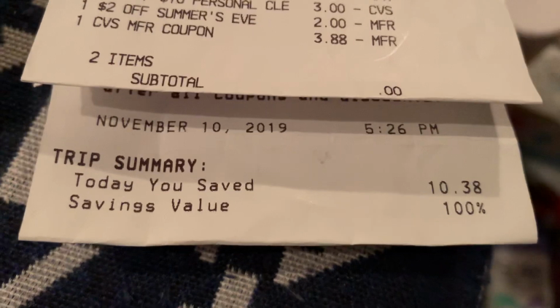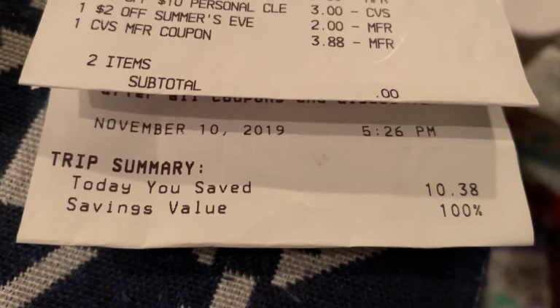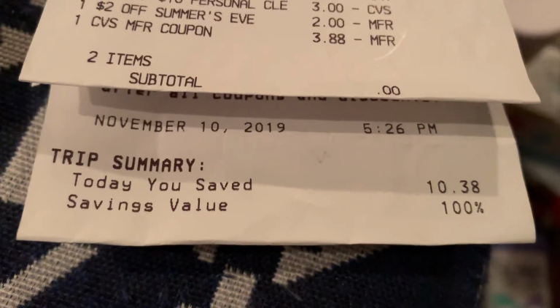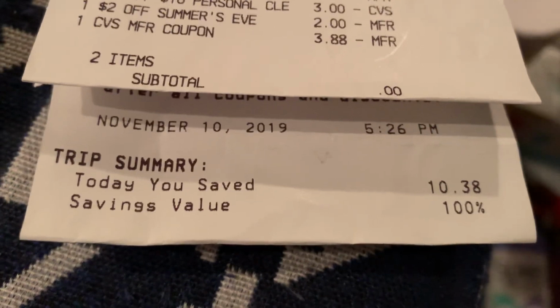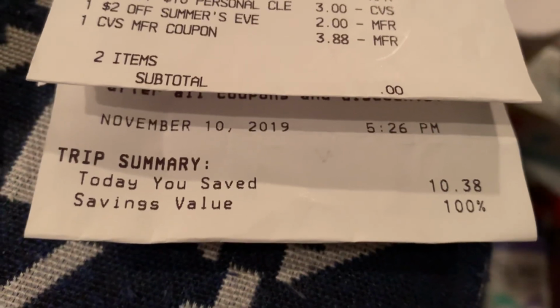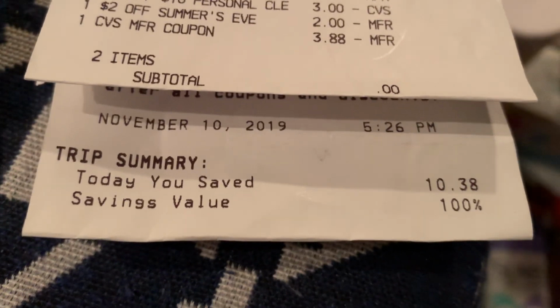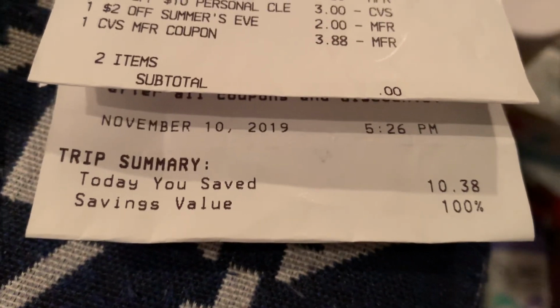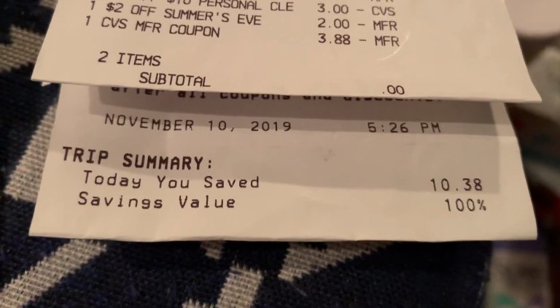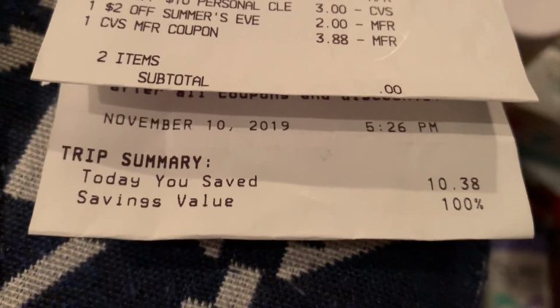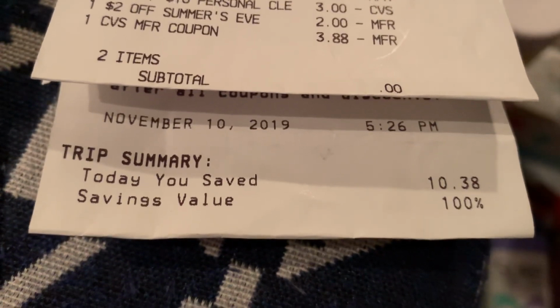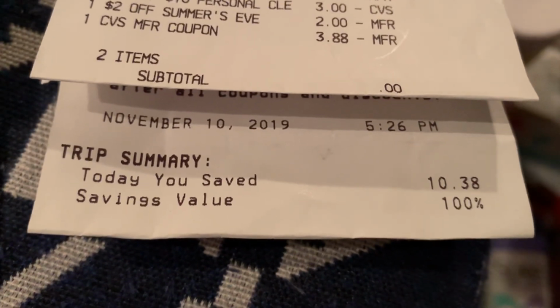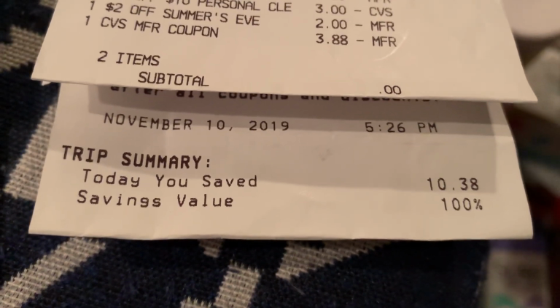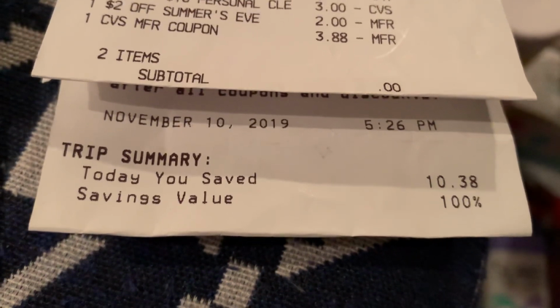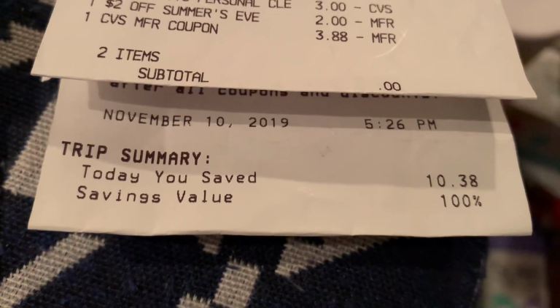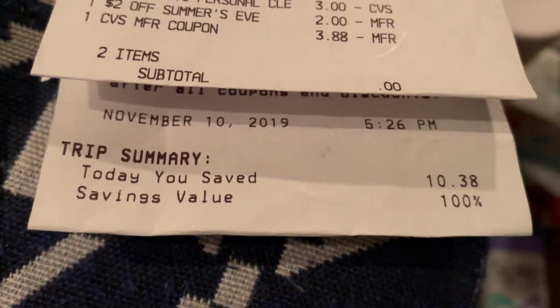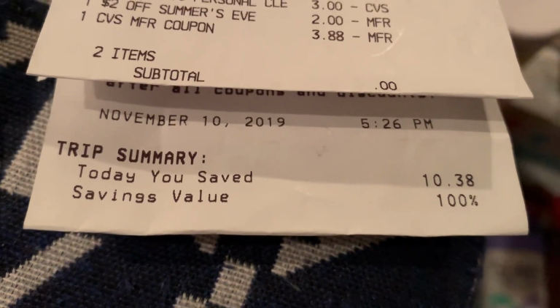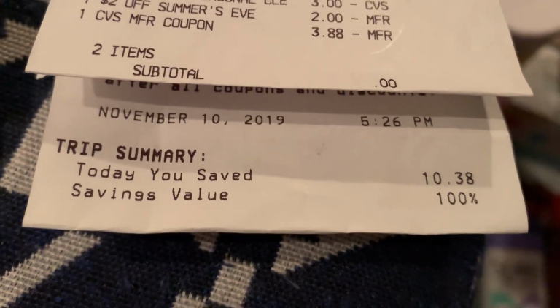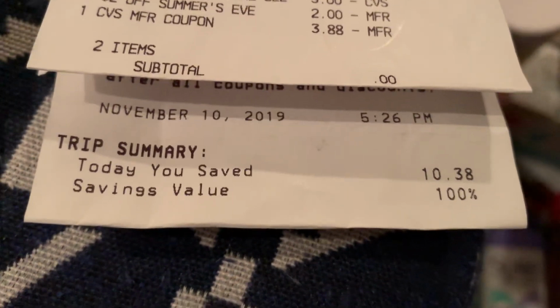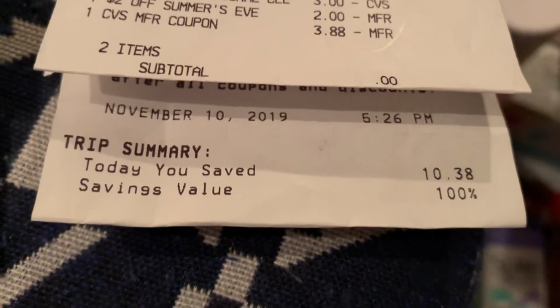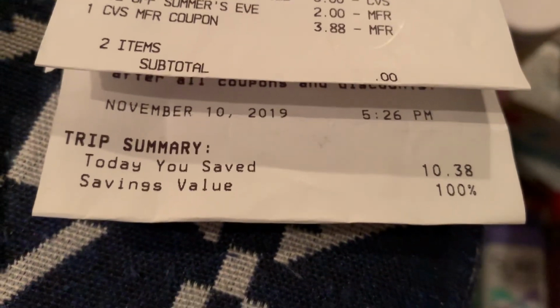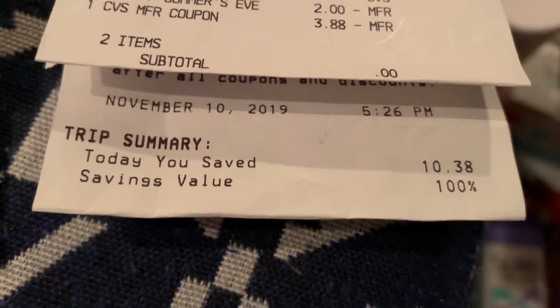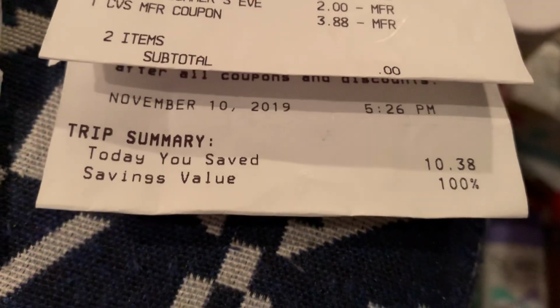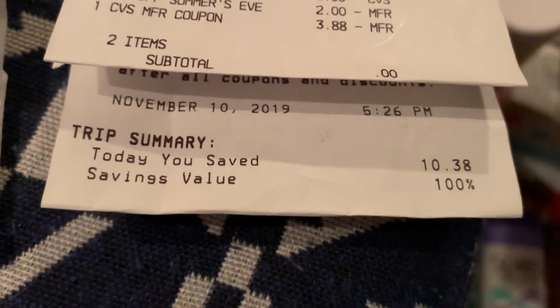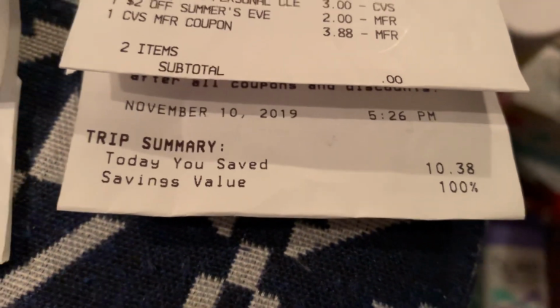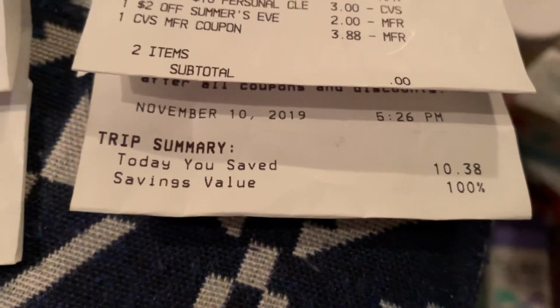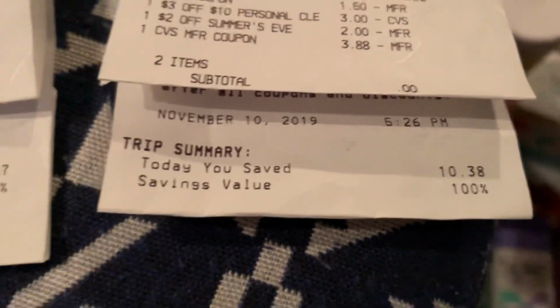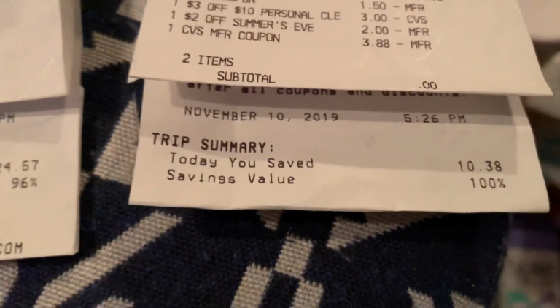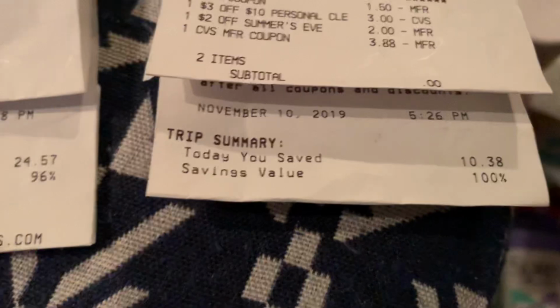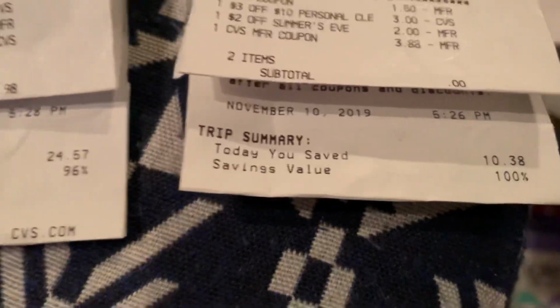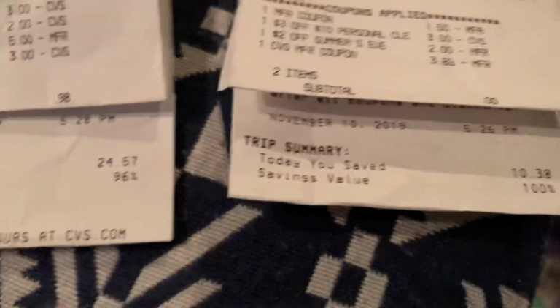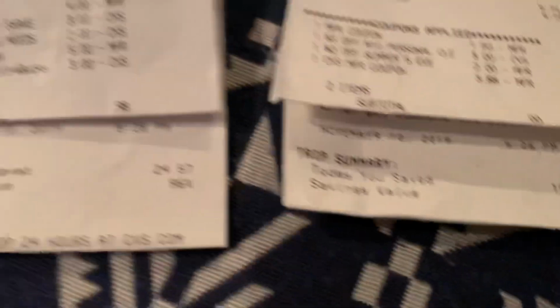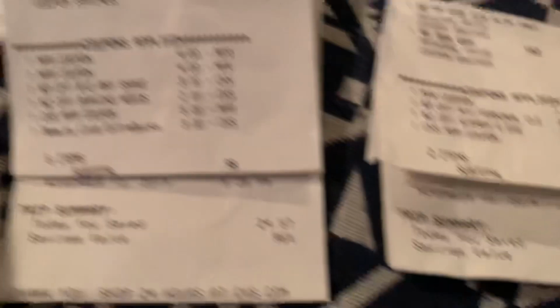Okay, today she saved $10.38 at 100%. And that's pretty good.